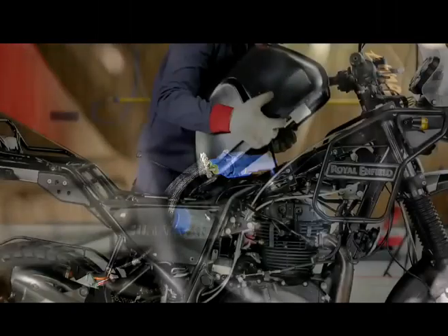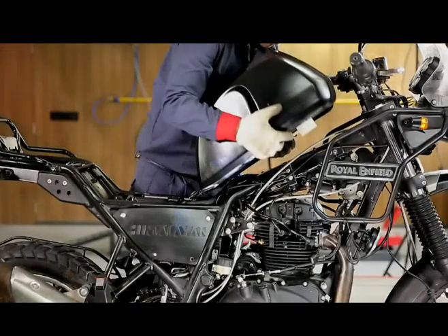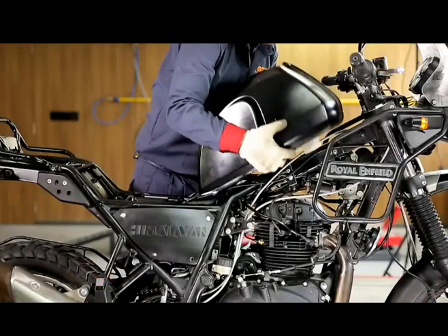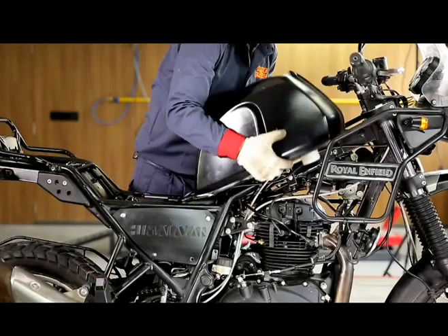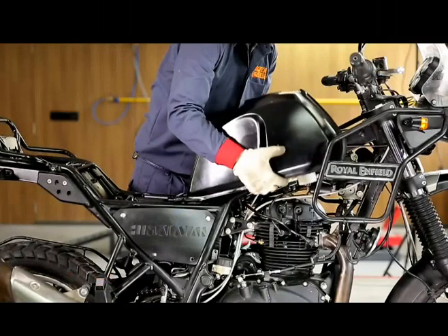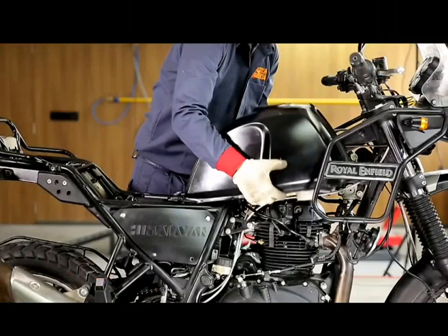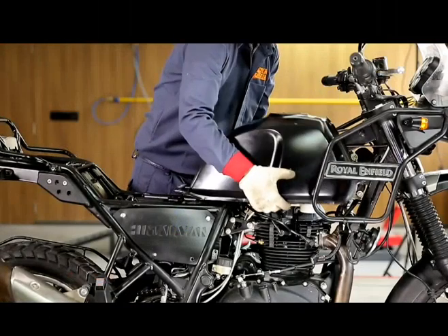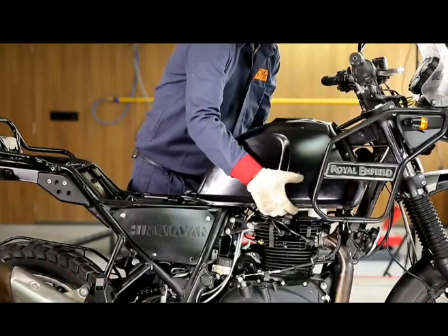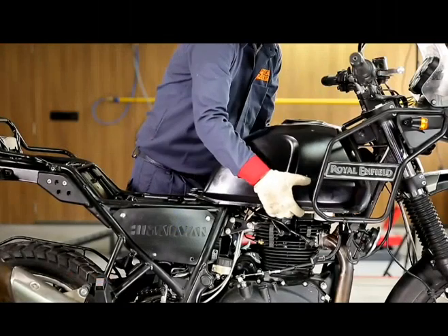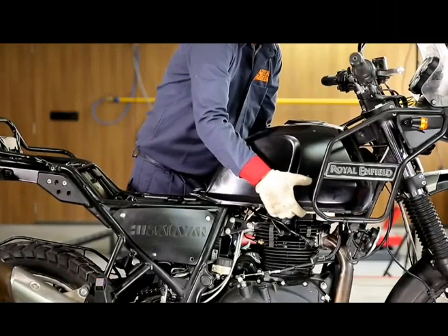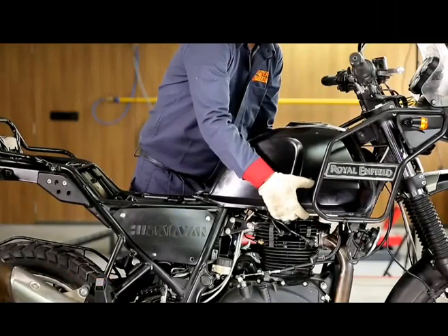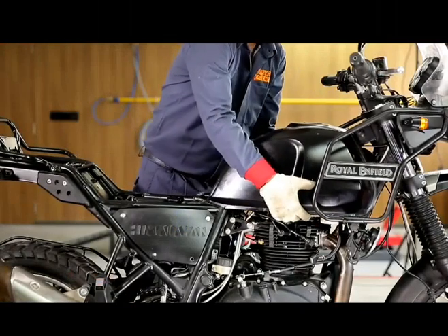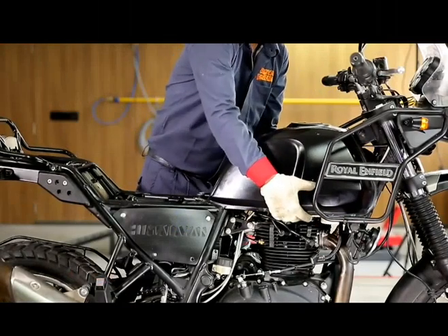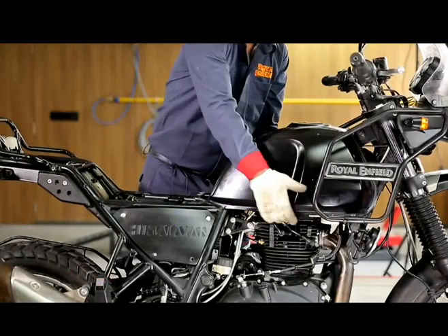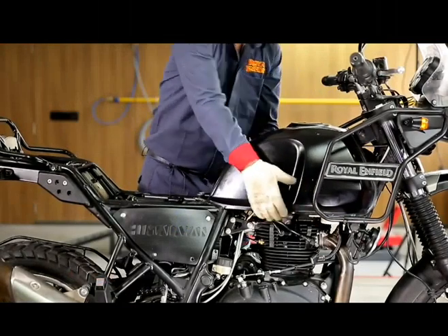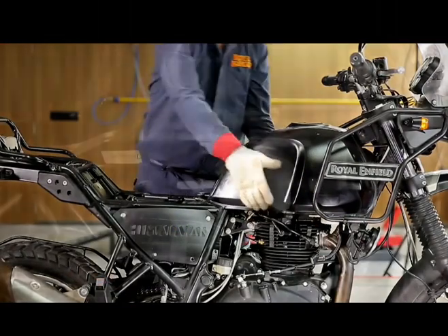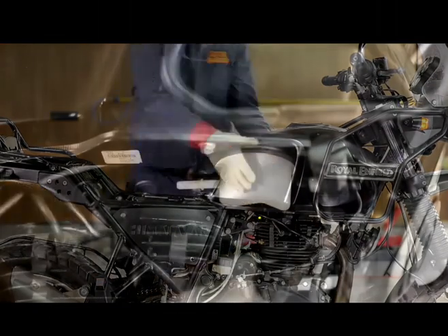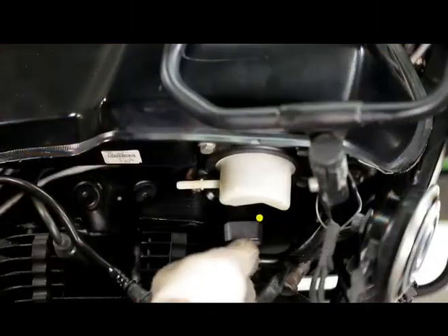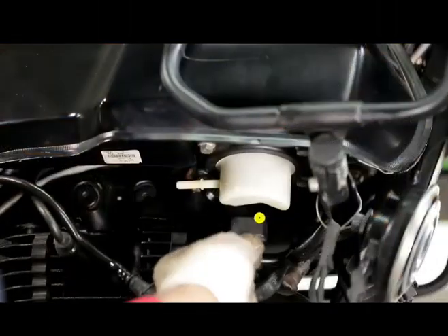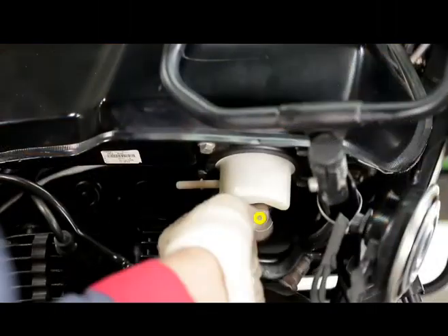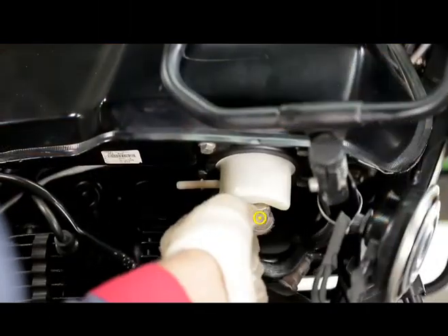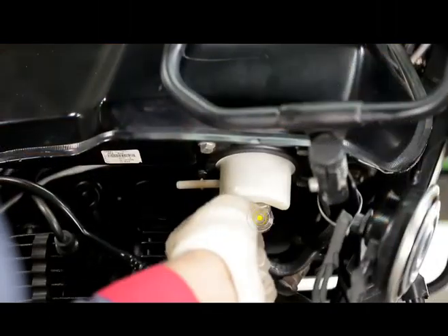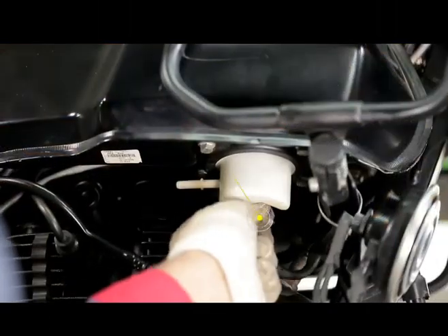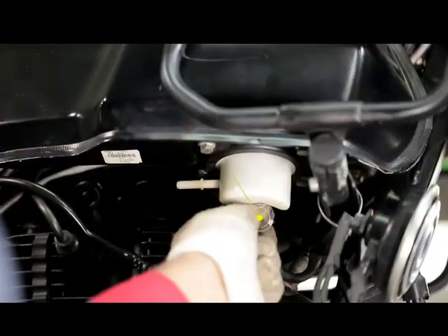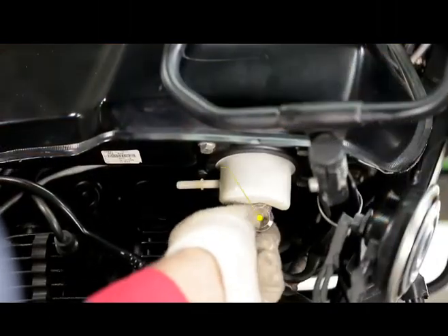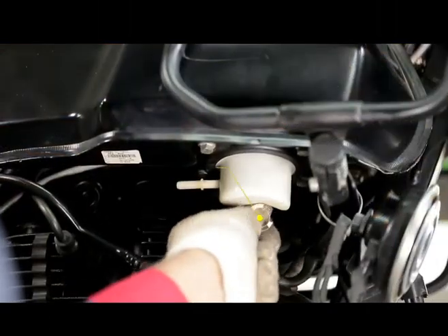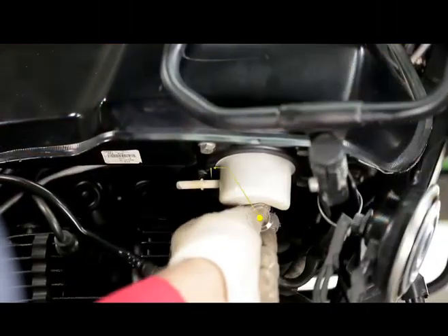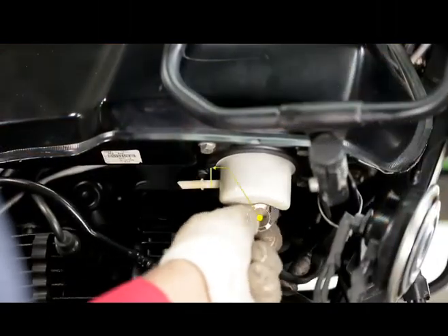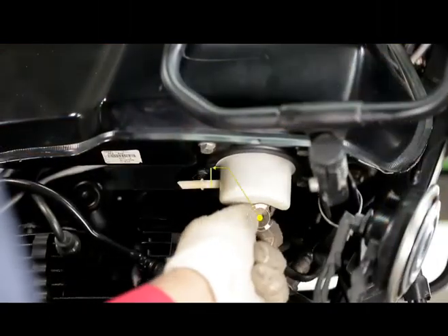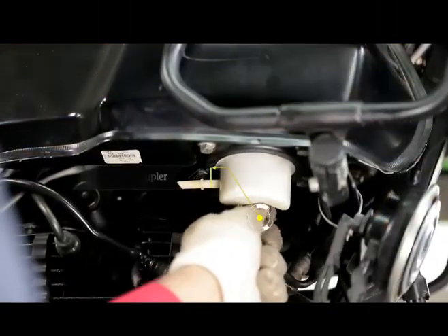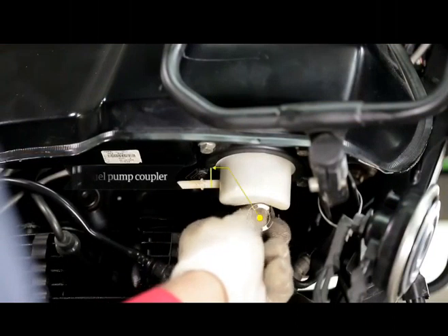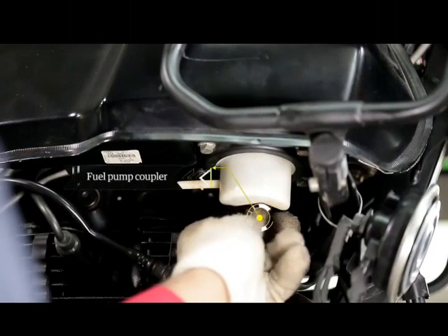Once it has been thoroughly inspected, reinstall the fuel tank and the seat.